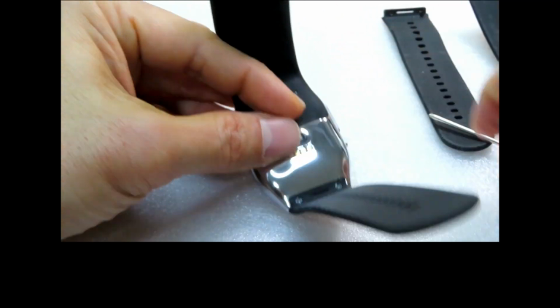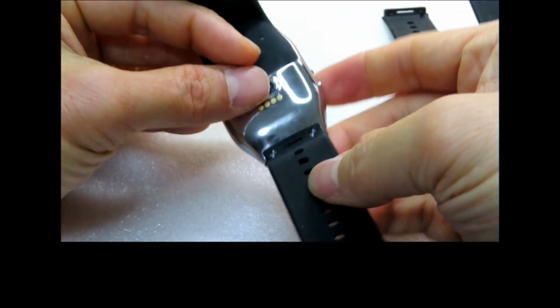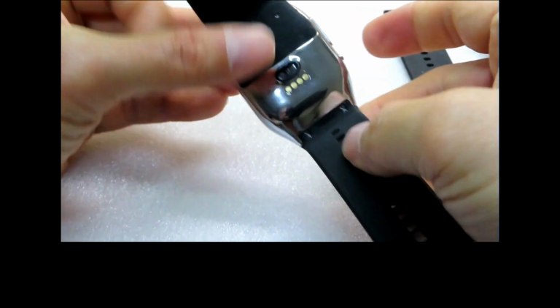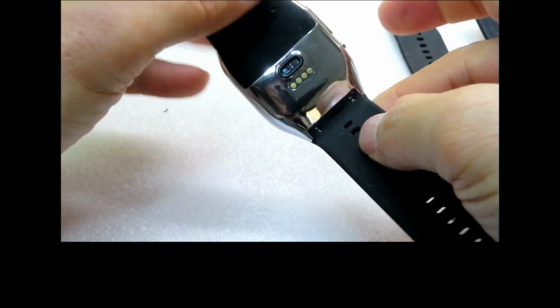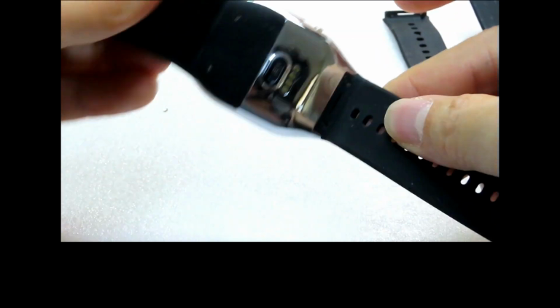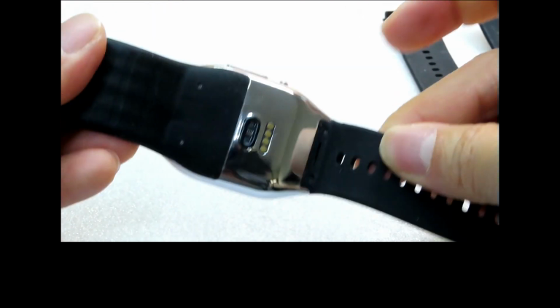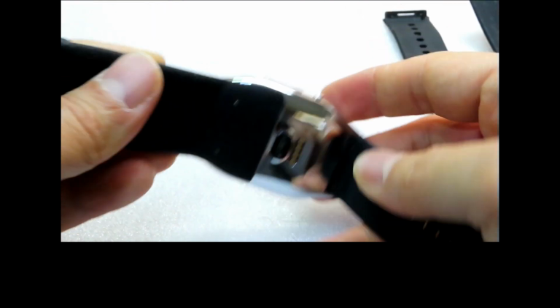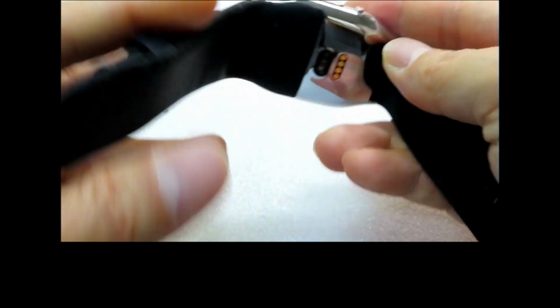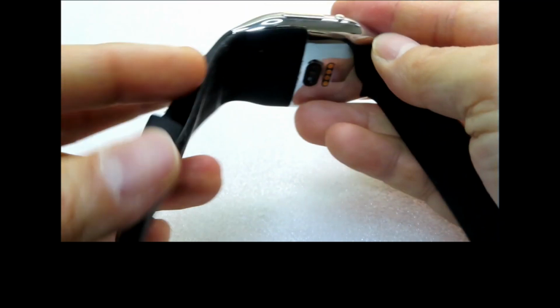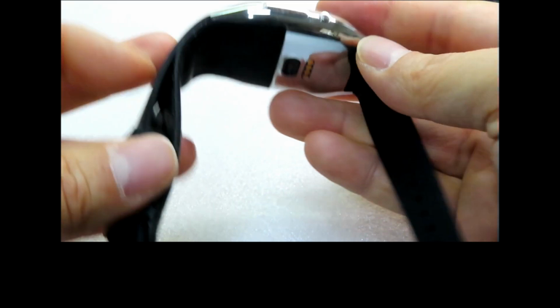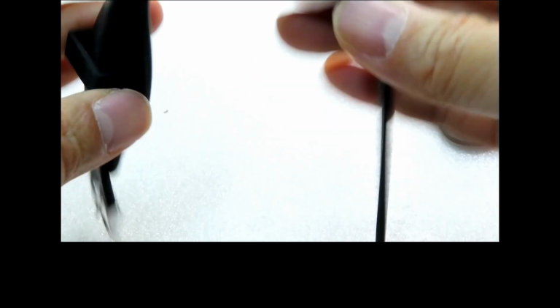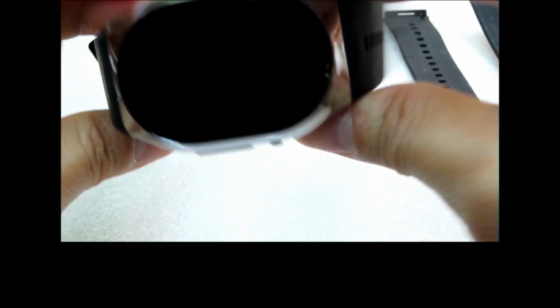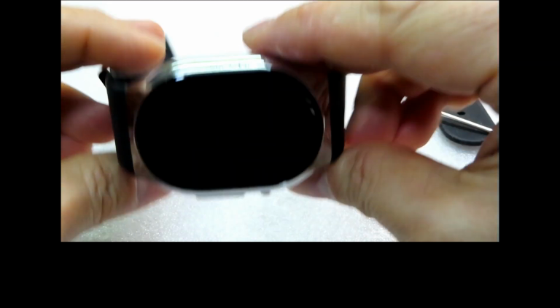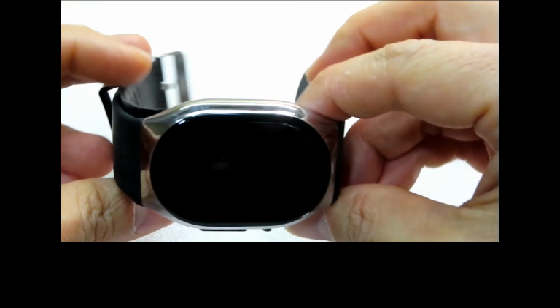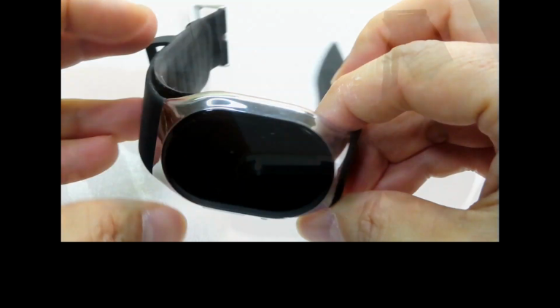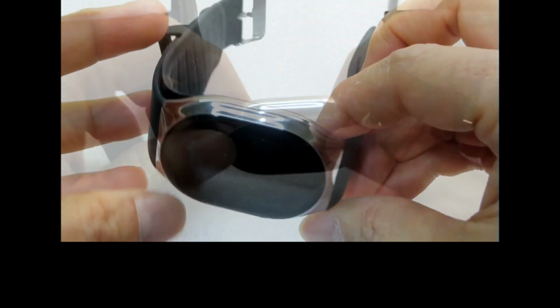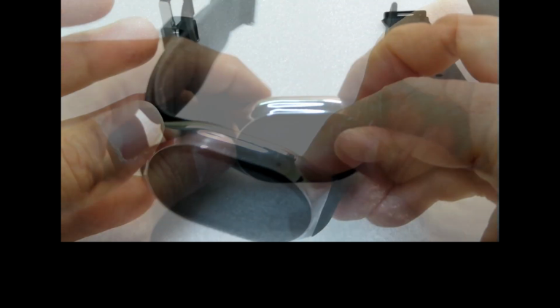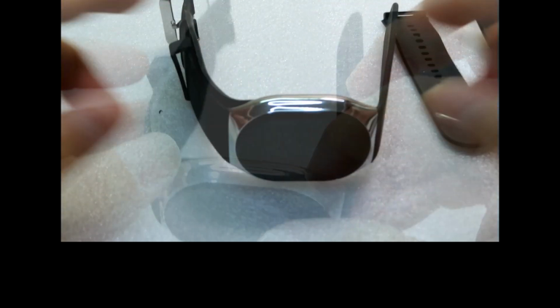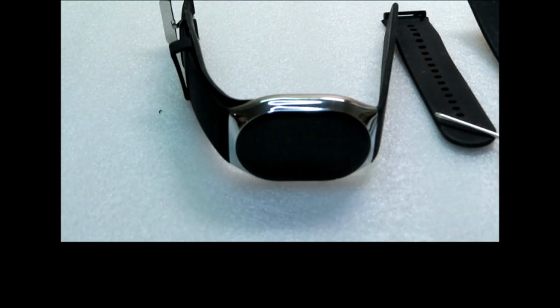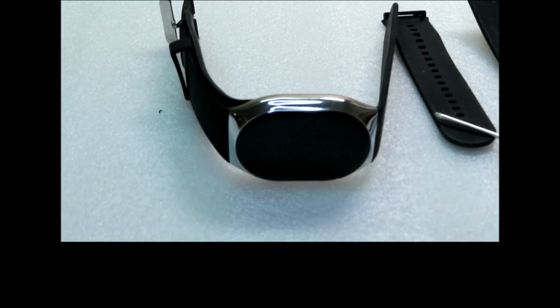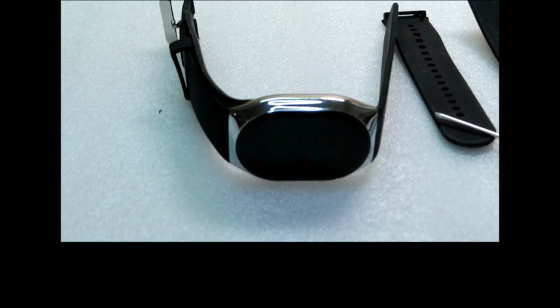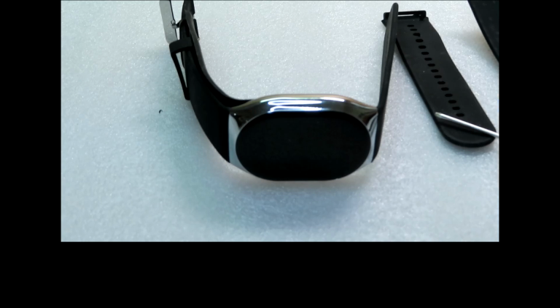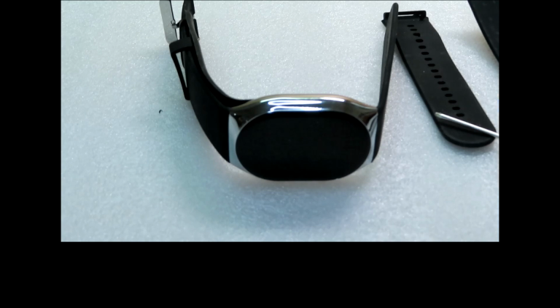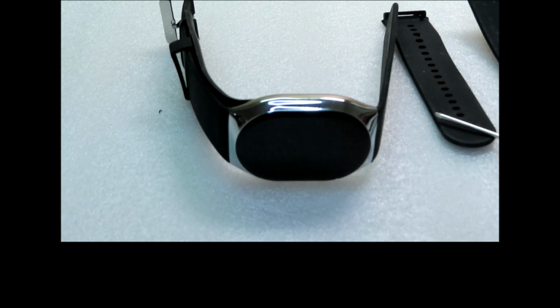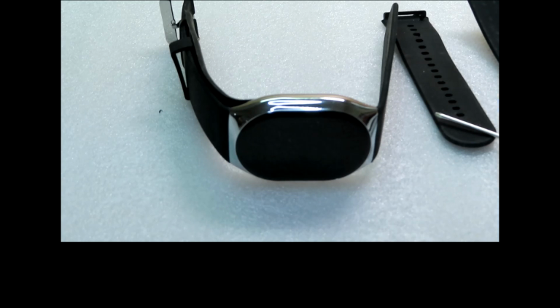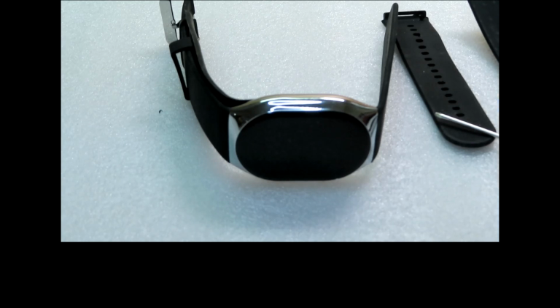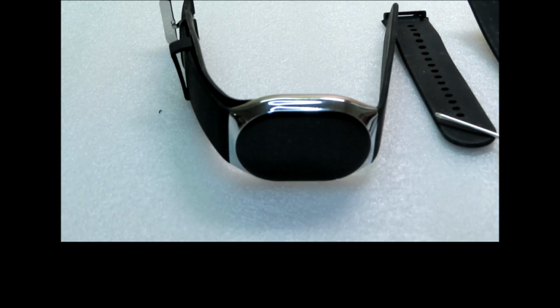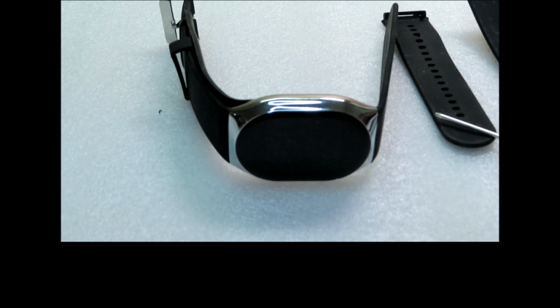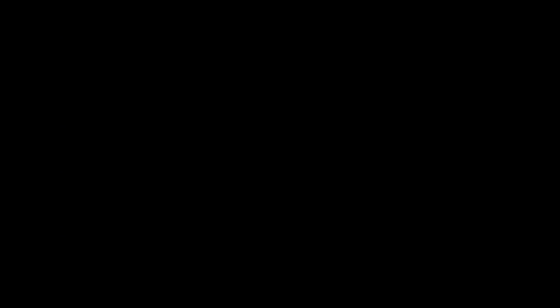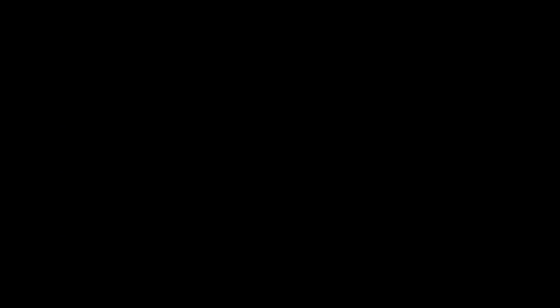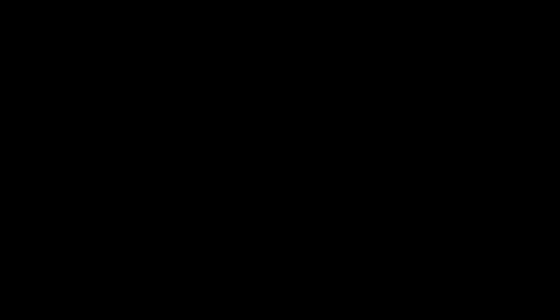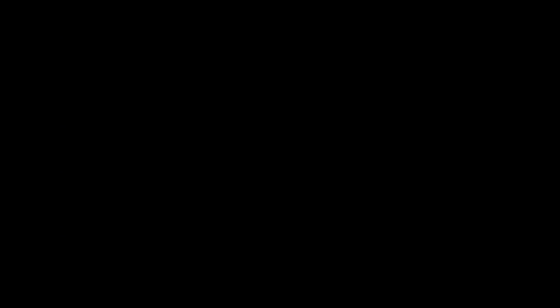And there, you have replaced the watch band for your smartwatch. Take a look!